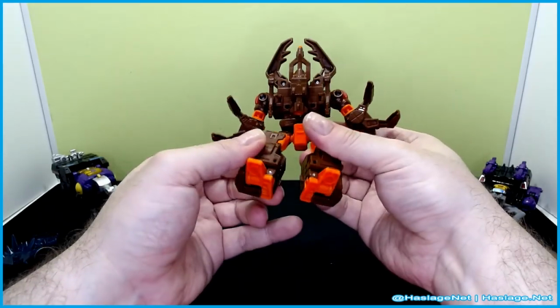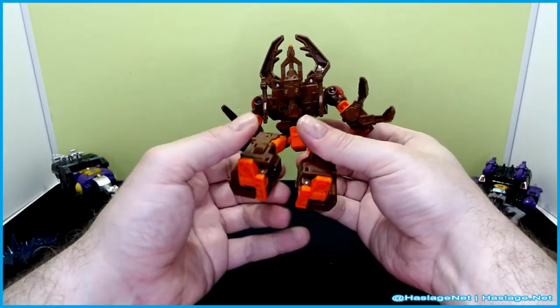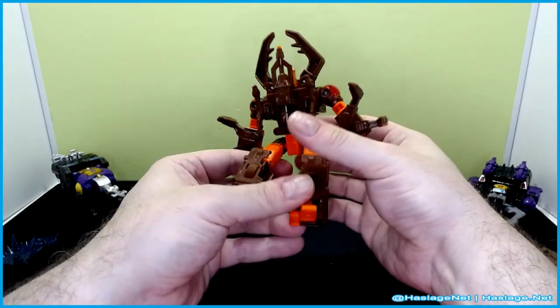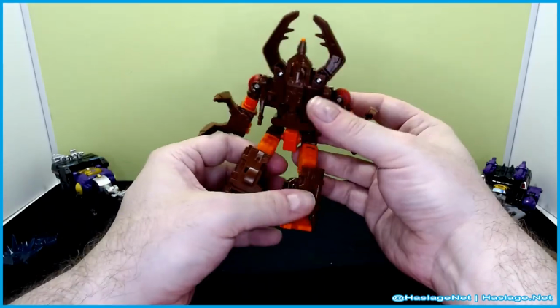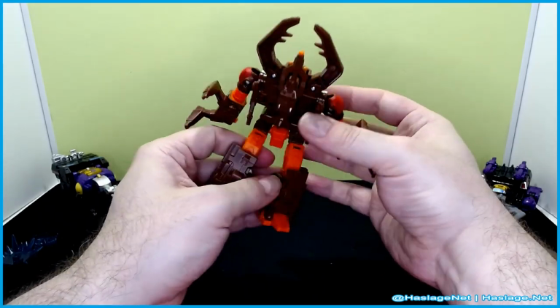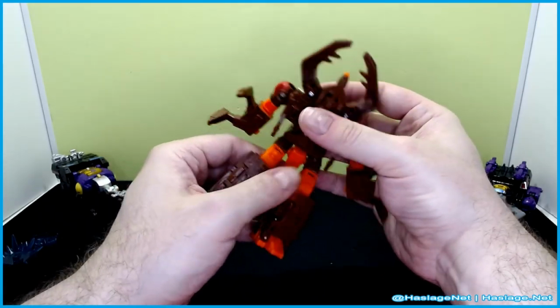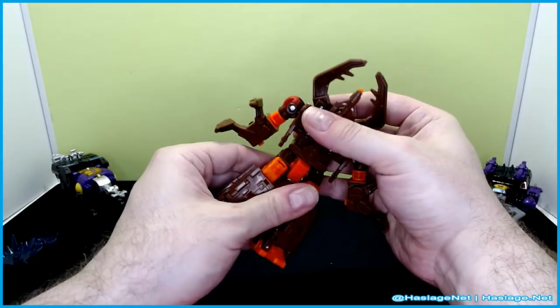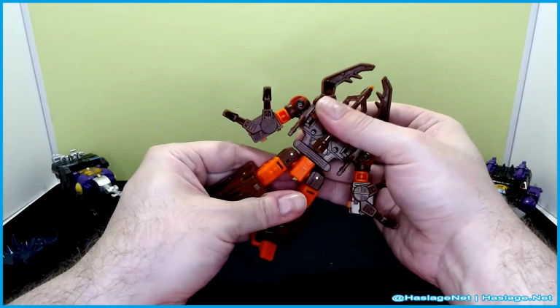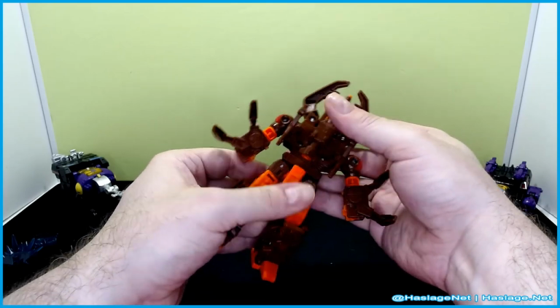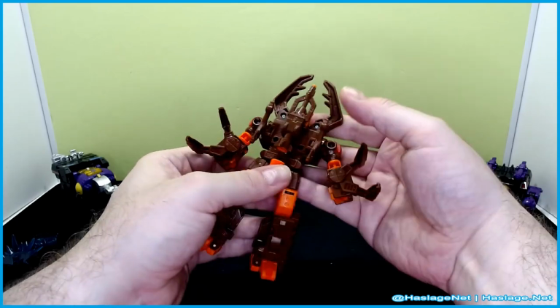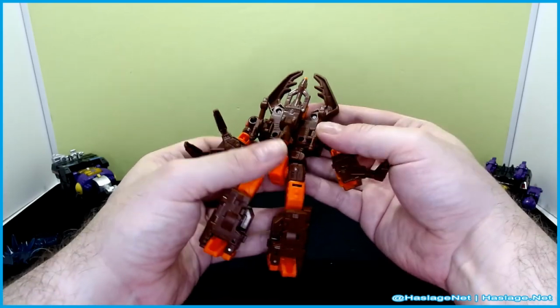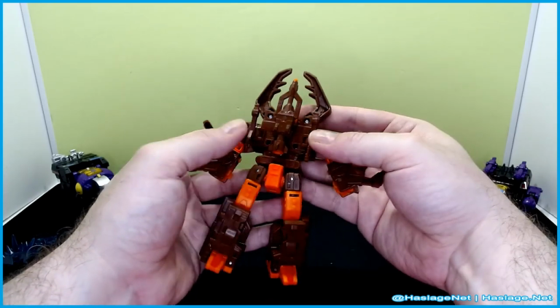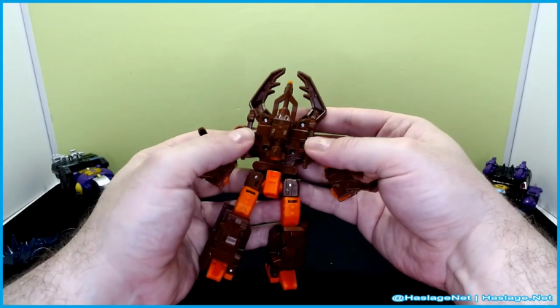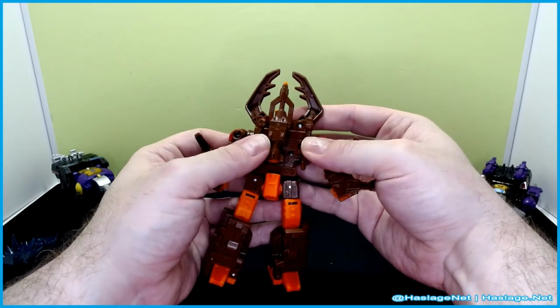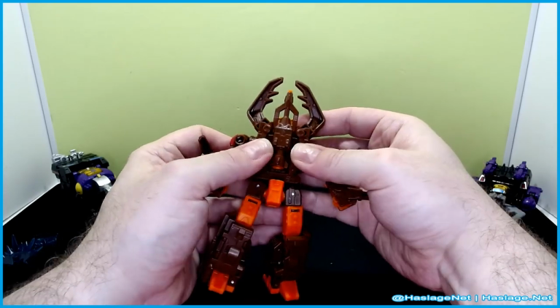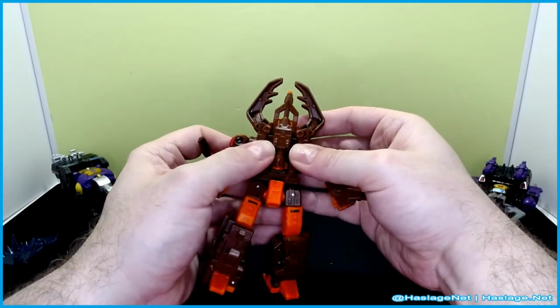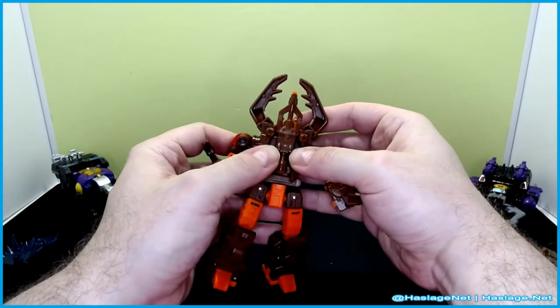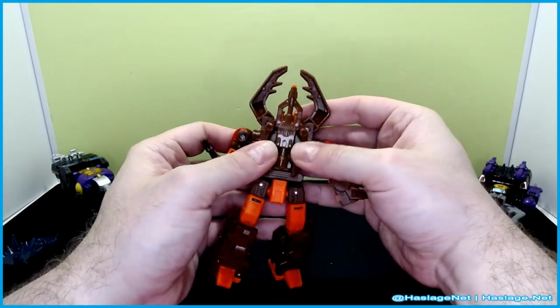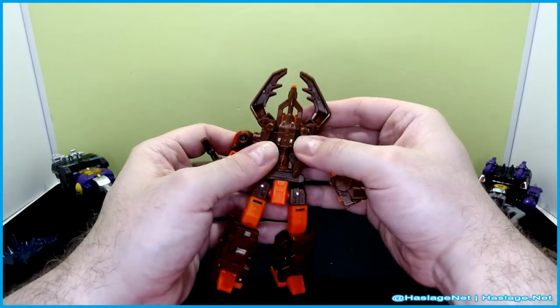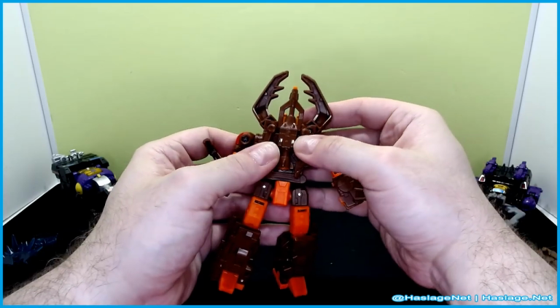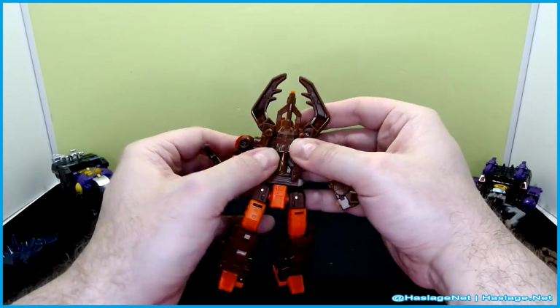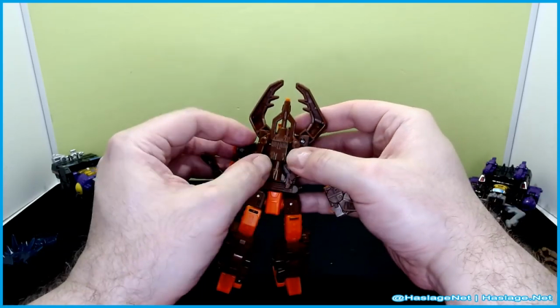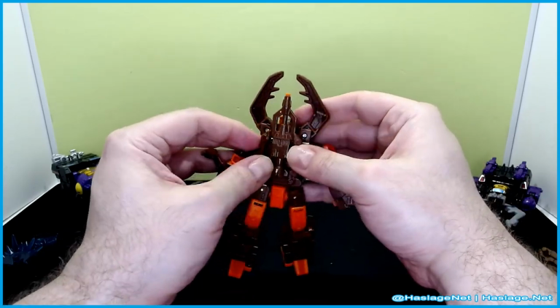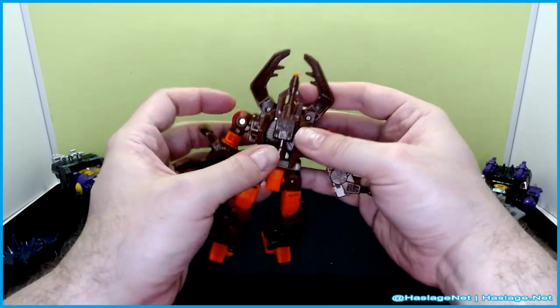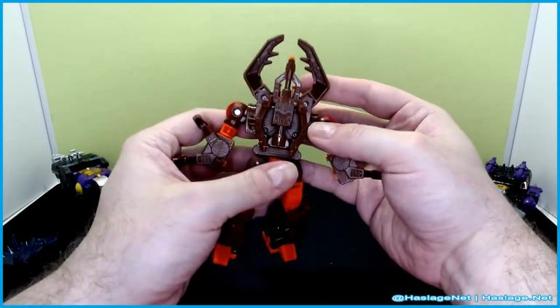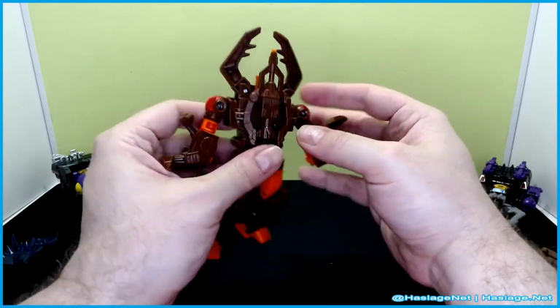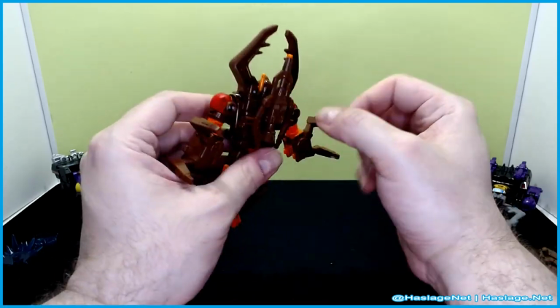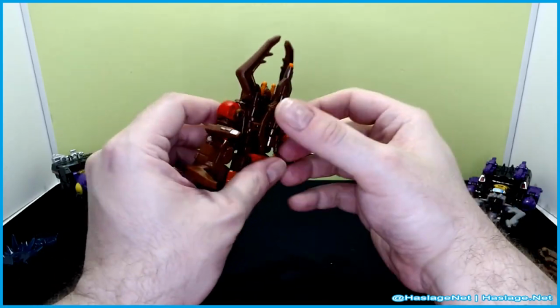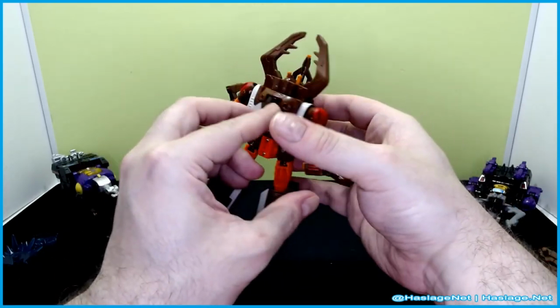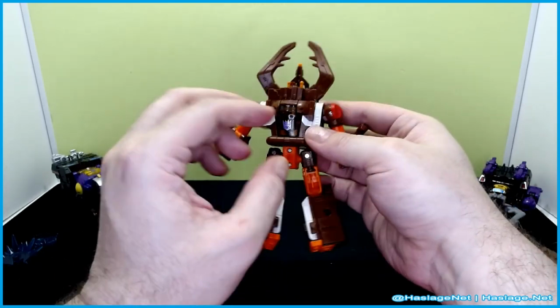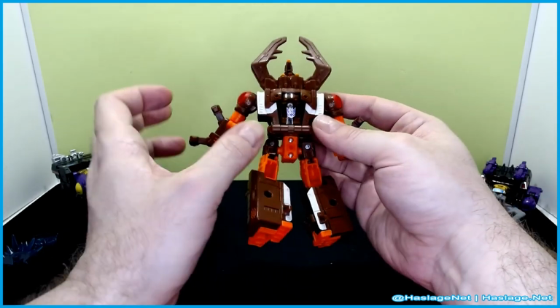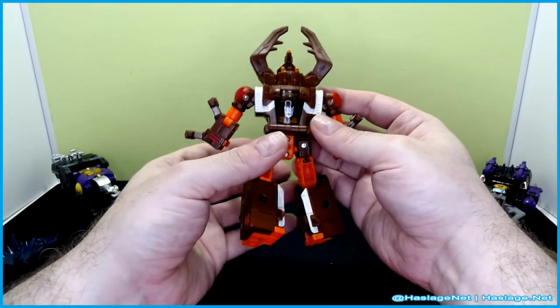That is it for the legs. This piece here folds in like this — that's the back.